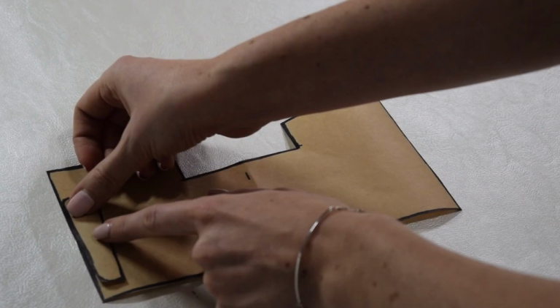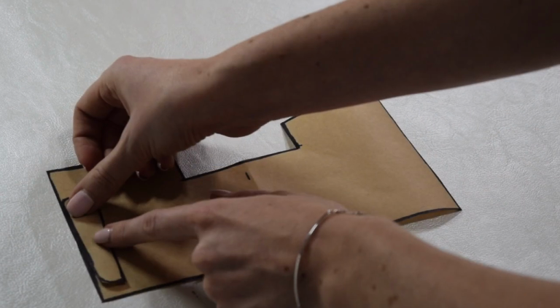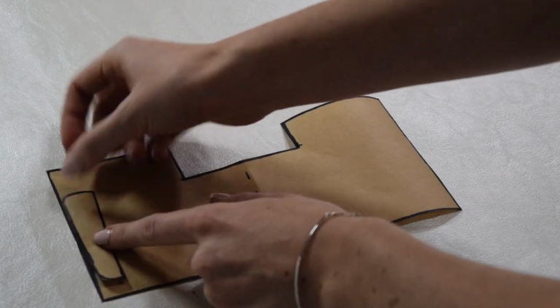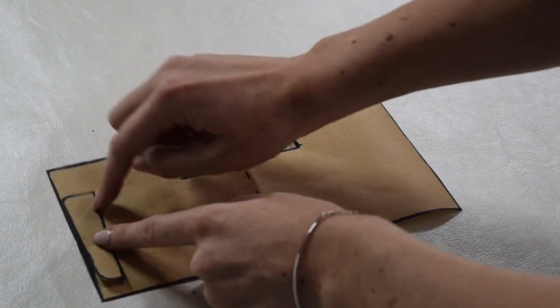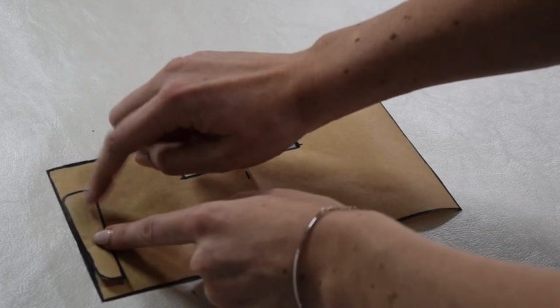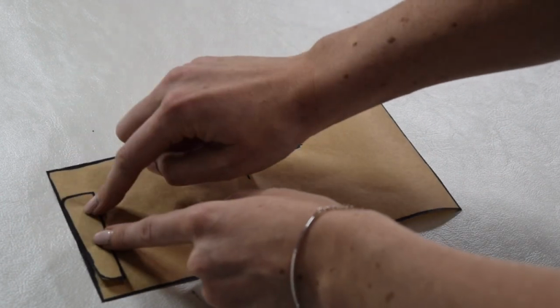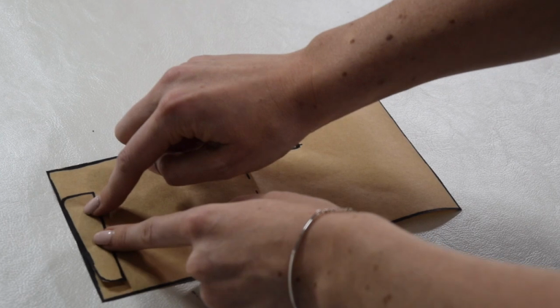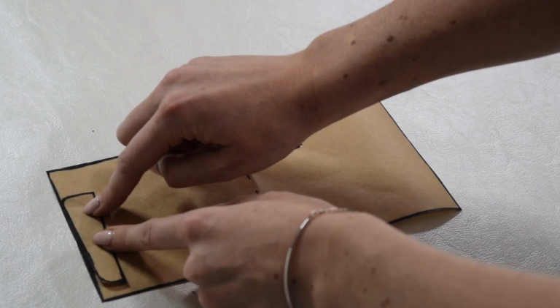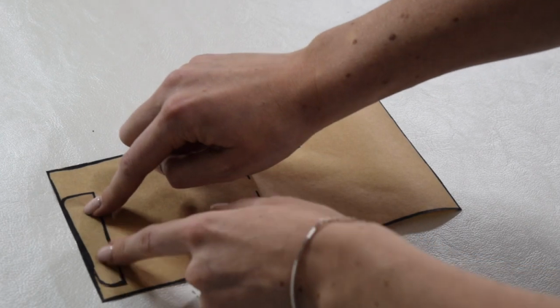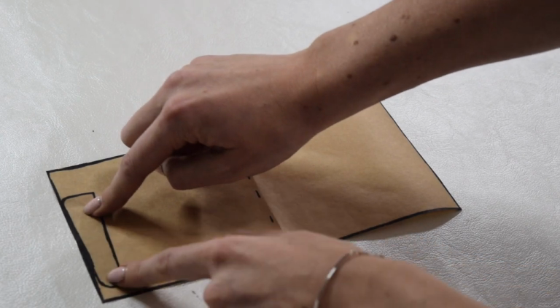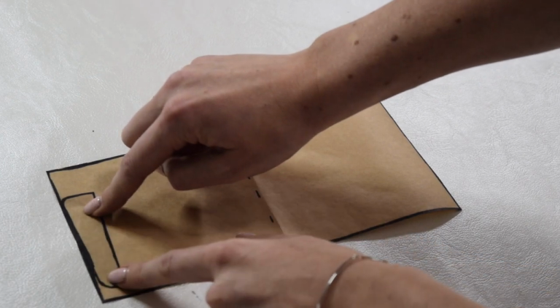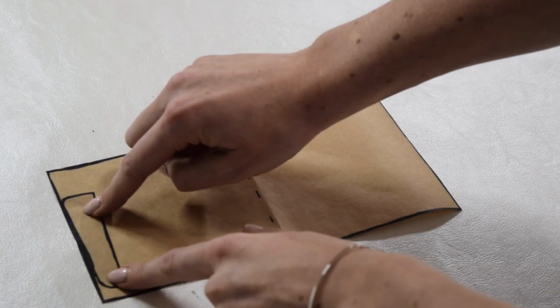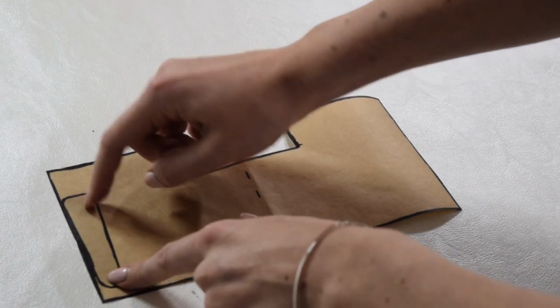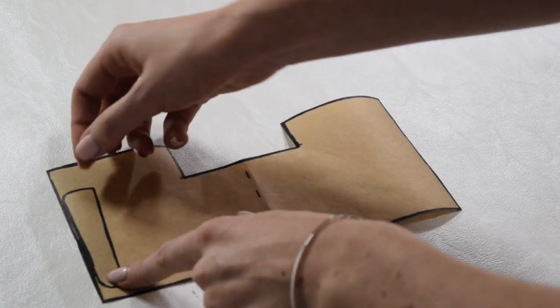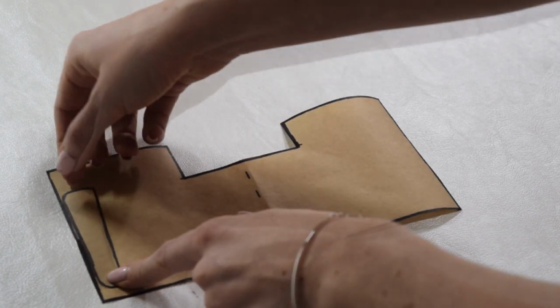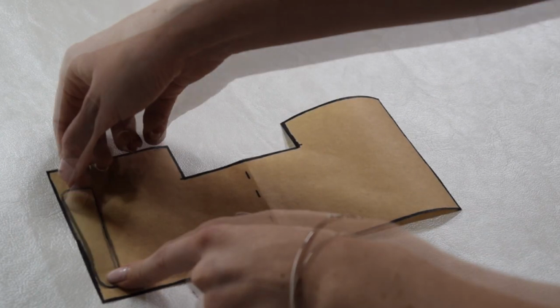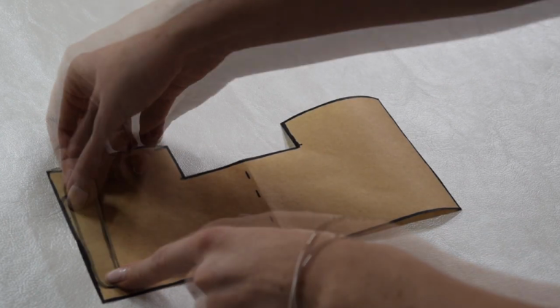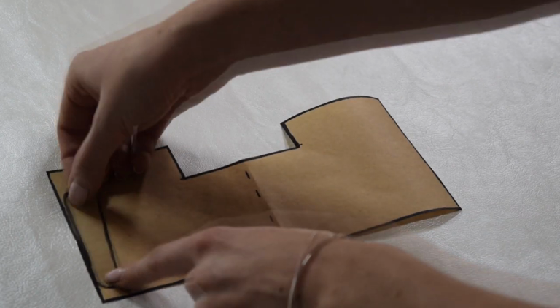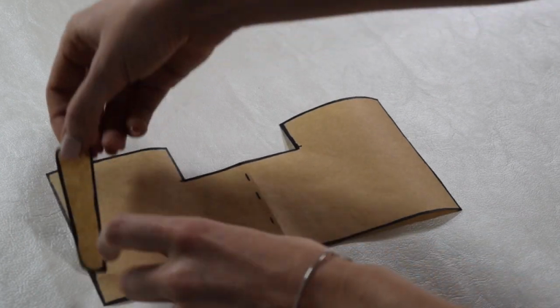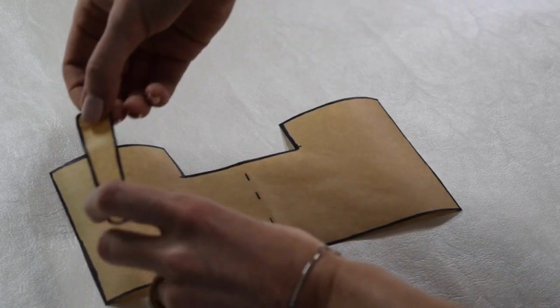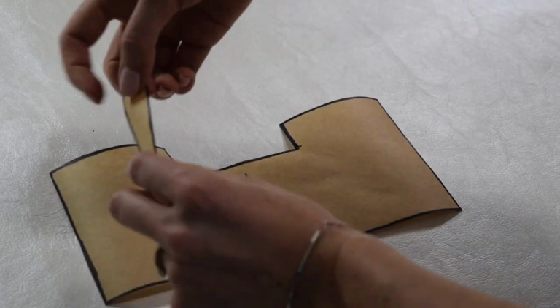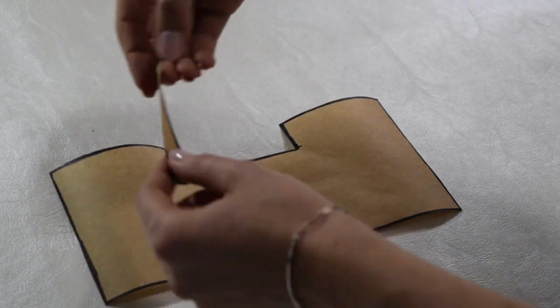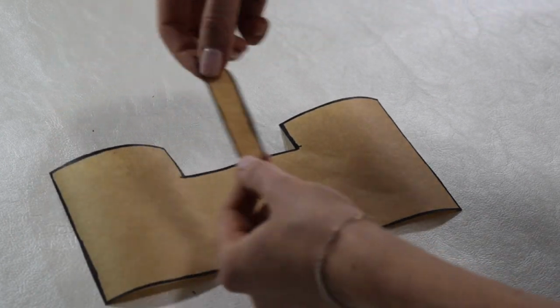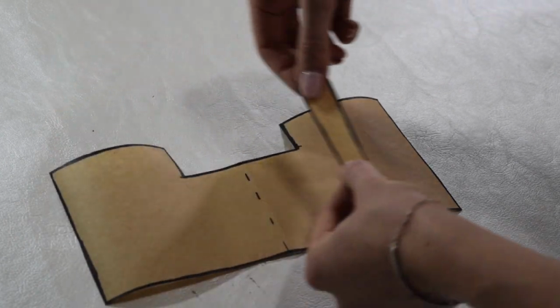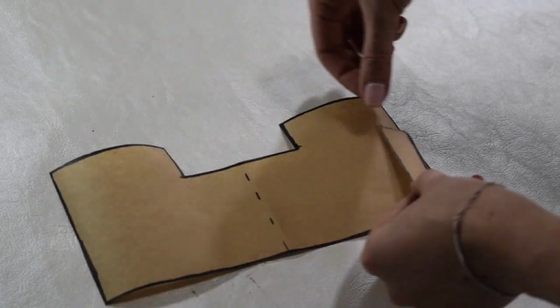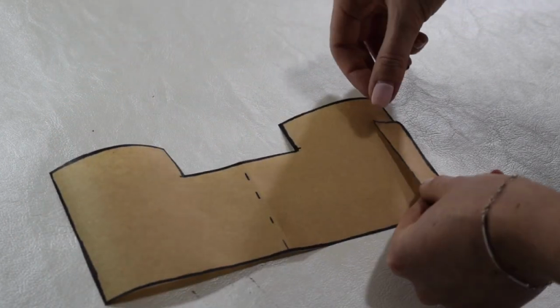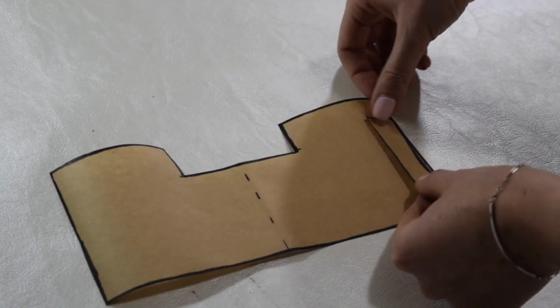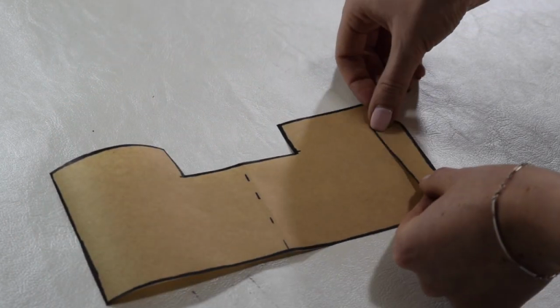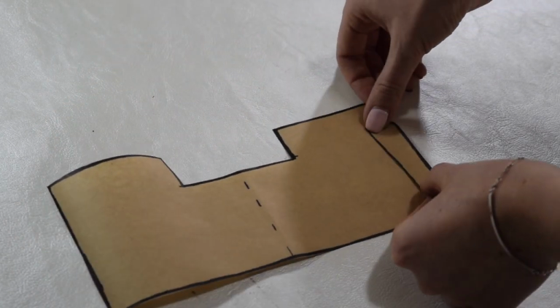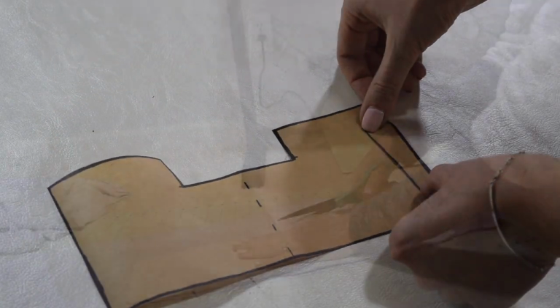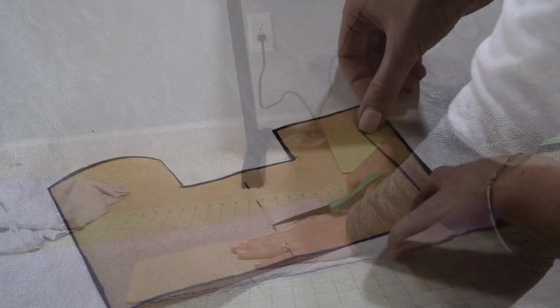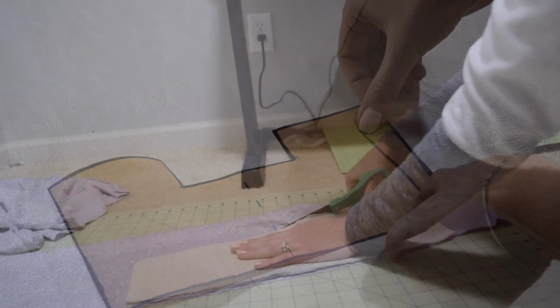When you cut out your side panel, make sure that you have the correct side of your fabric on both a left and a right side.